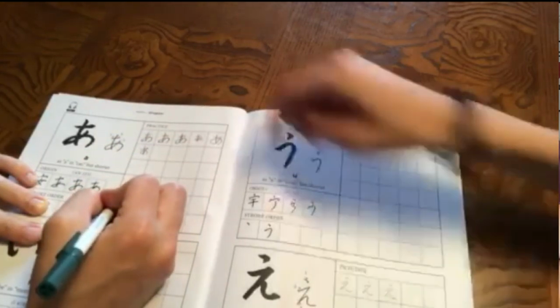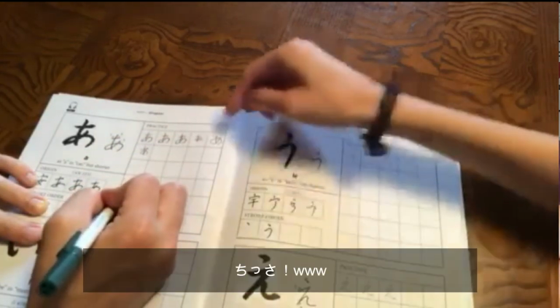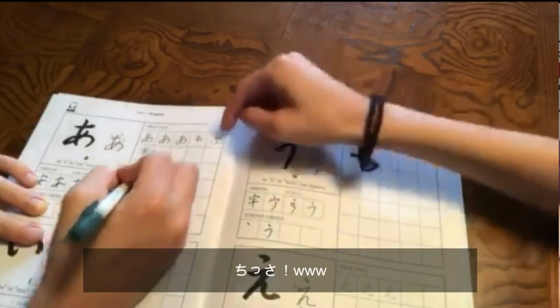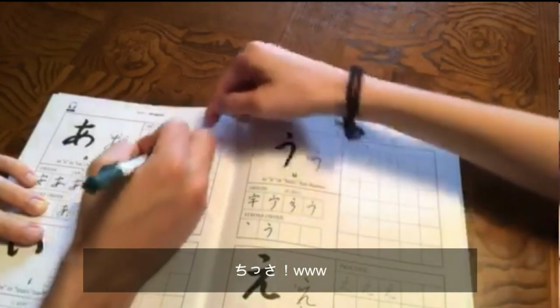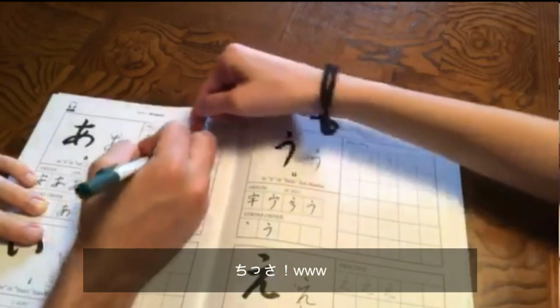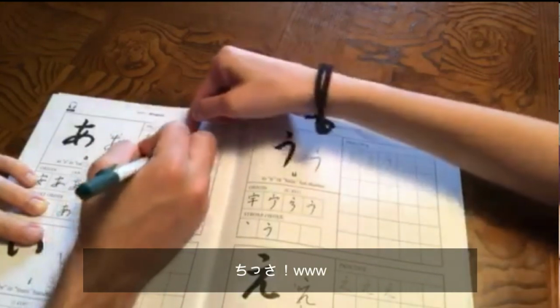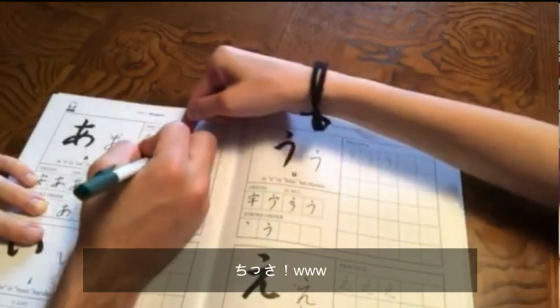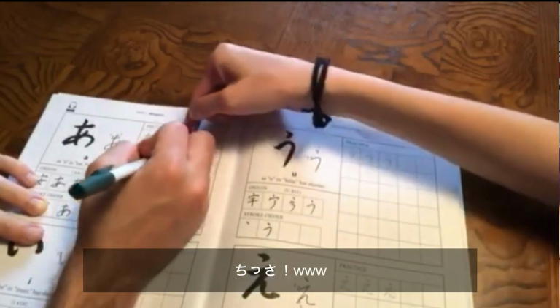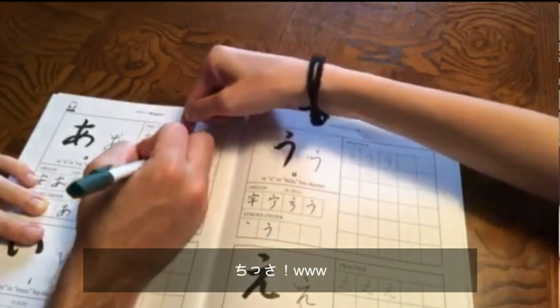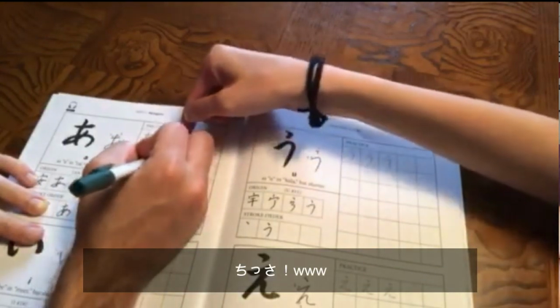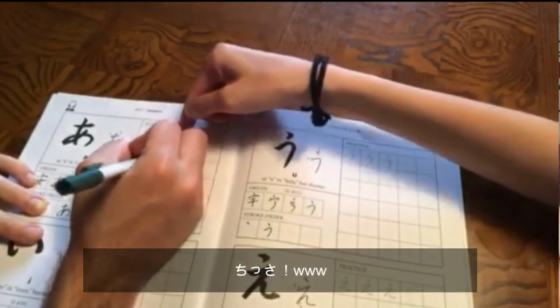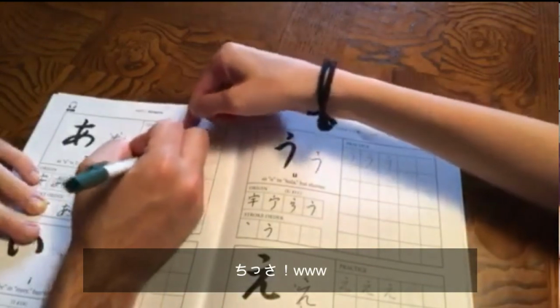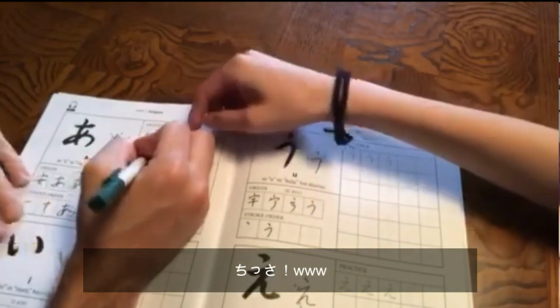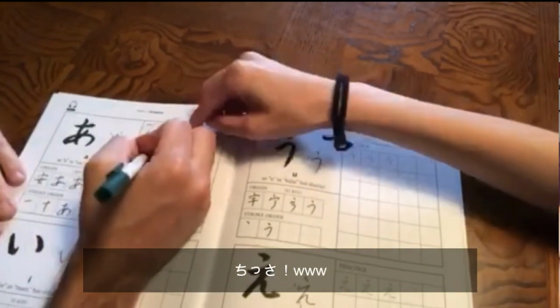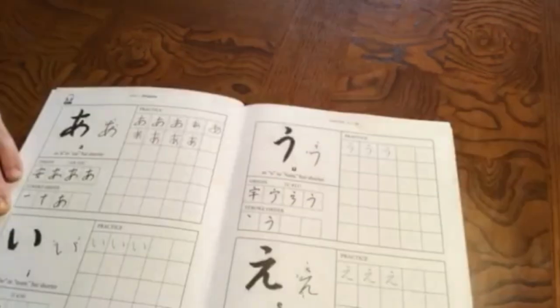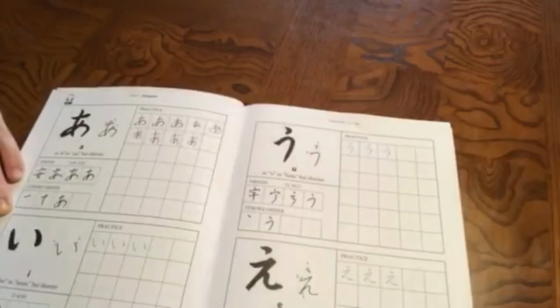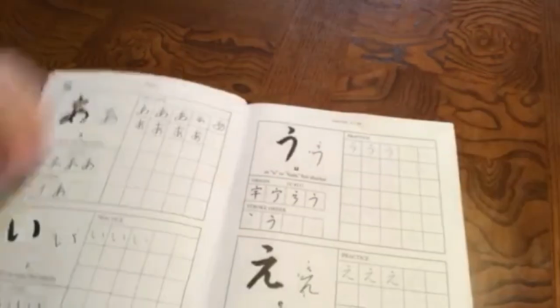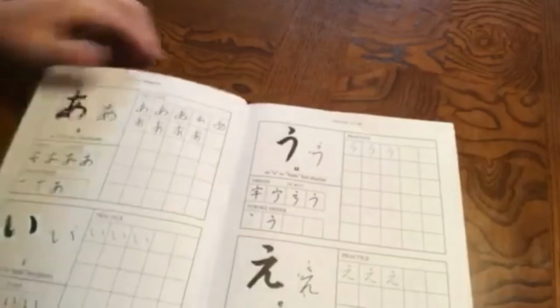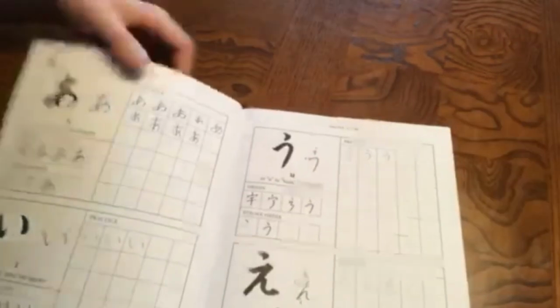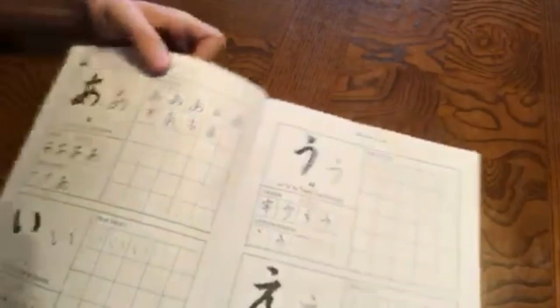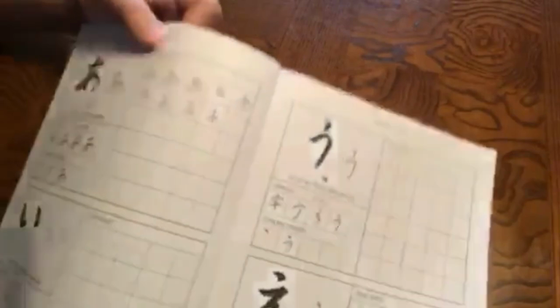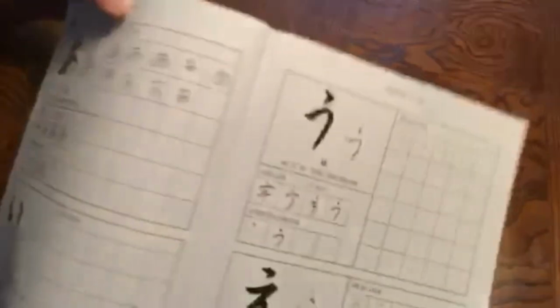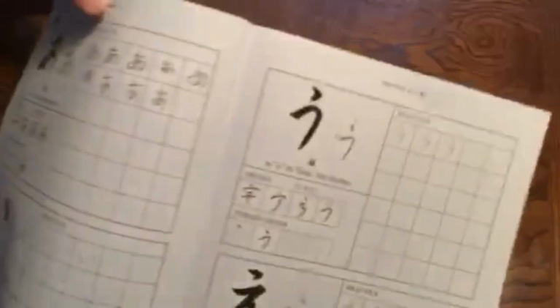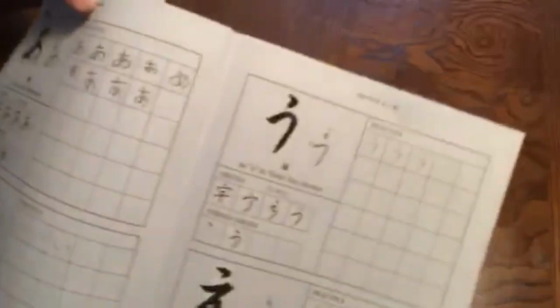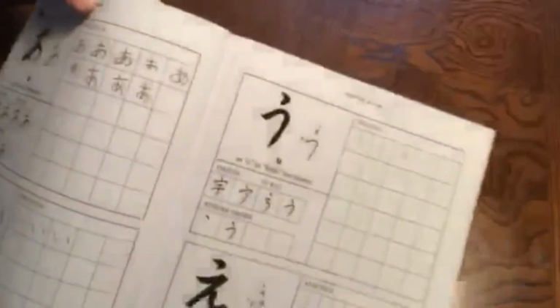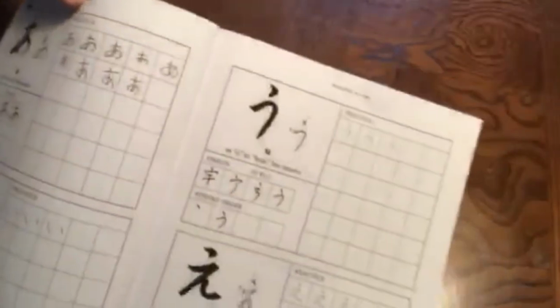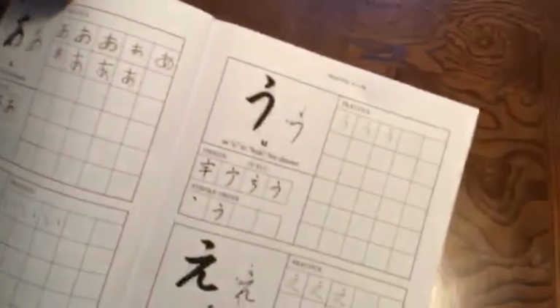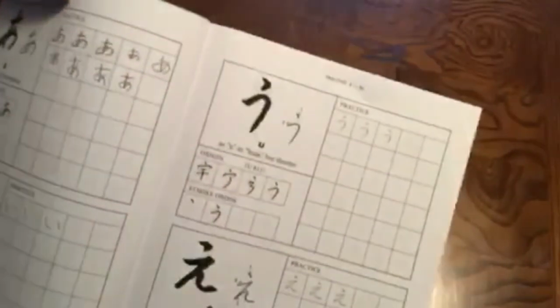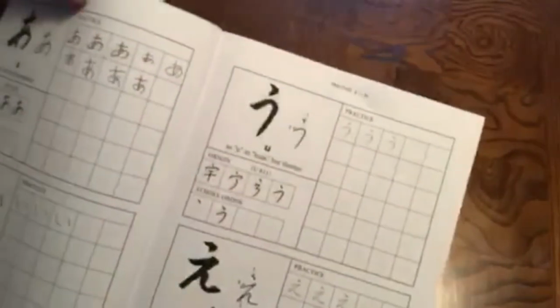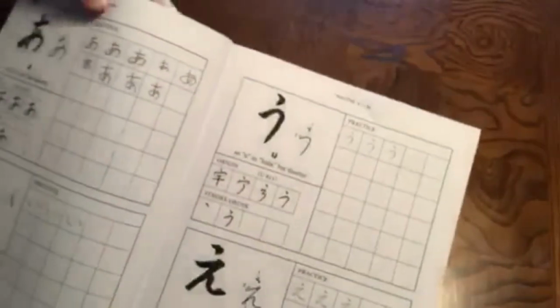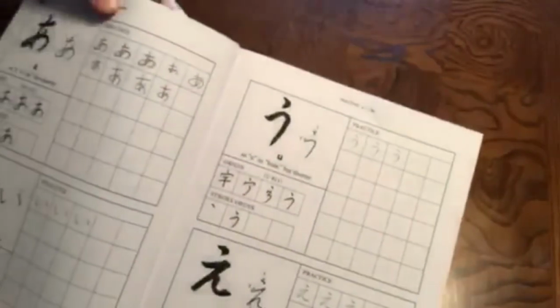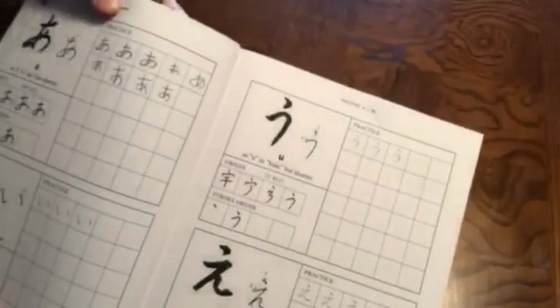Ready? My first hiragana by myself. Tiny! Good job!